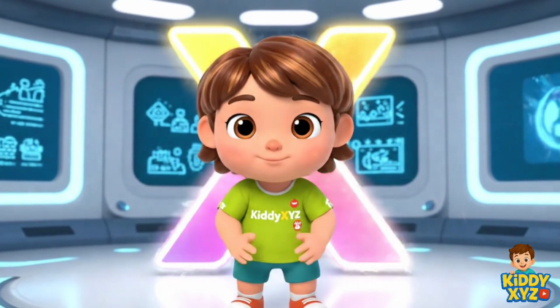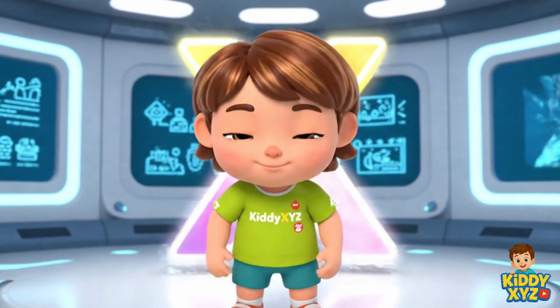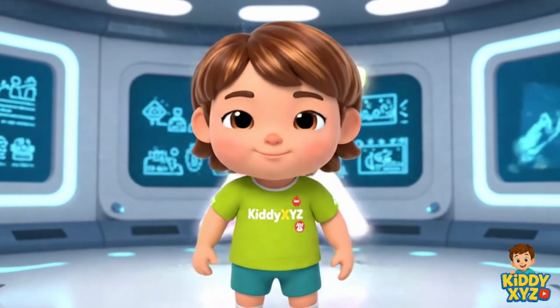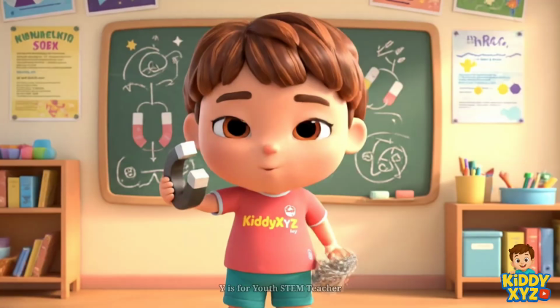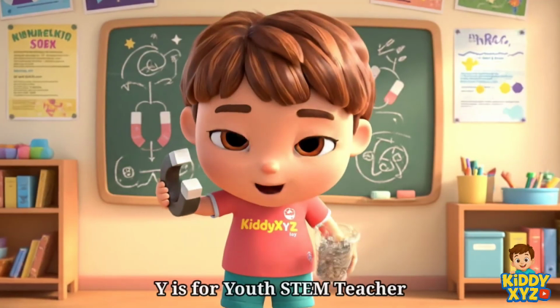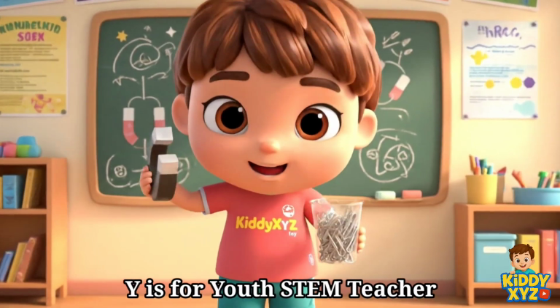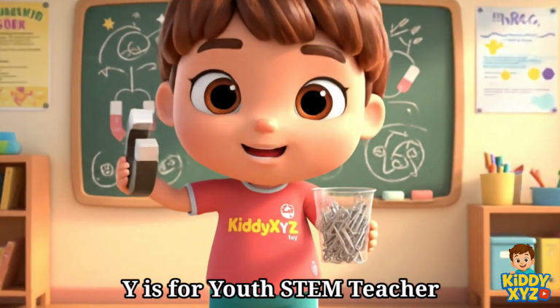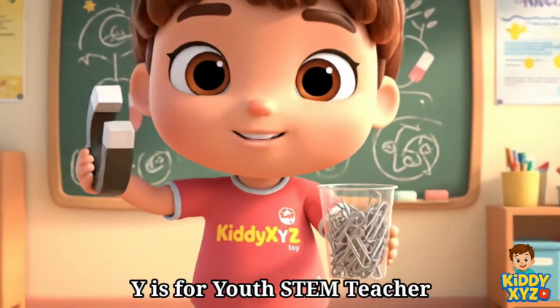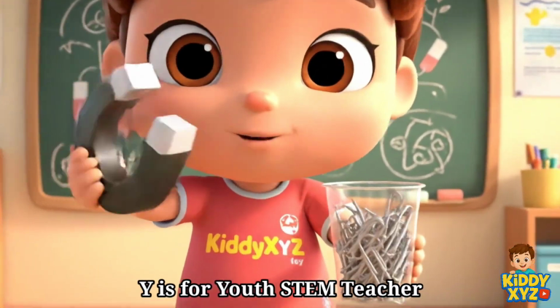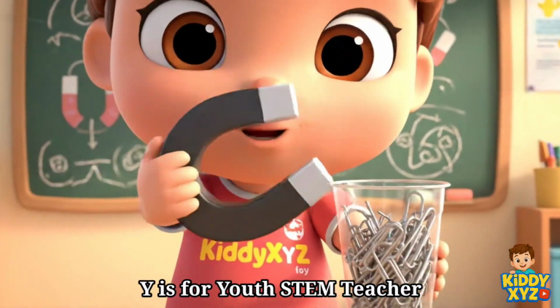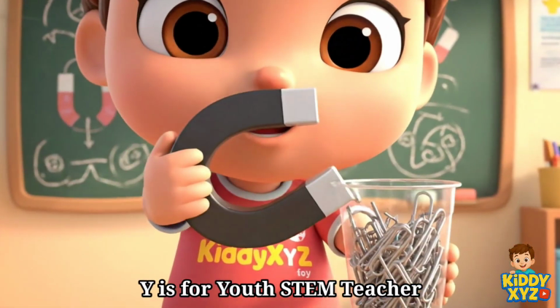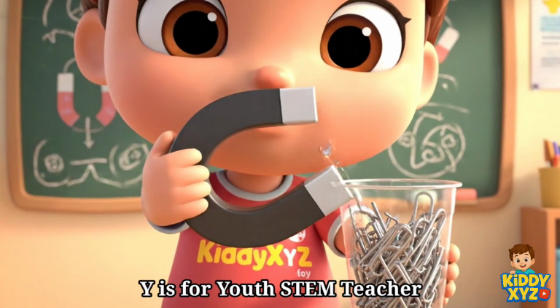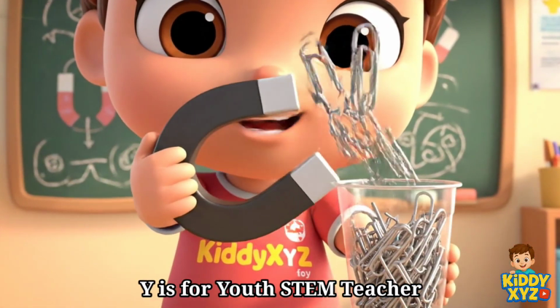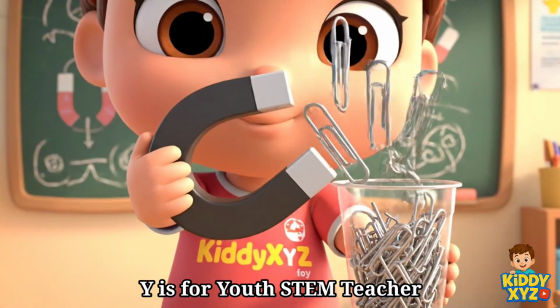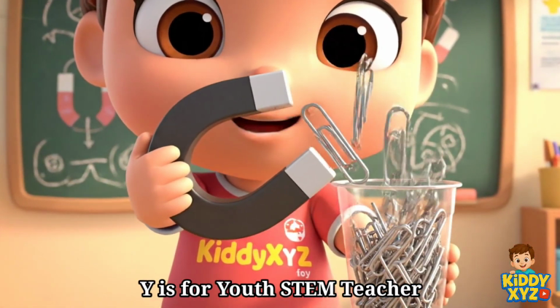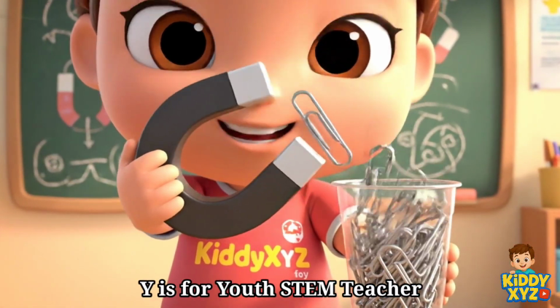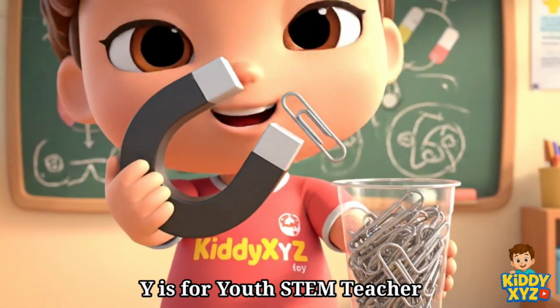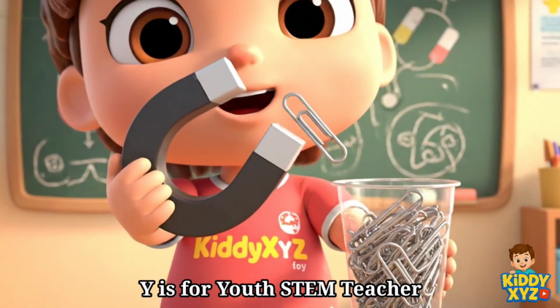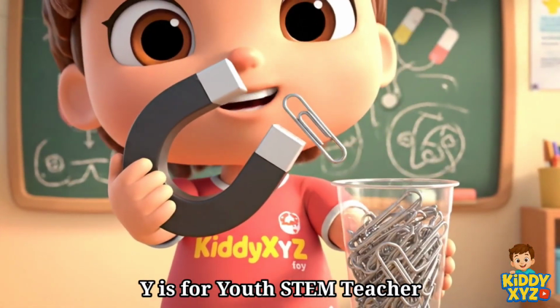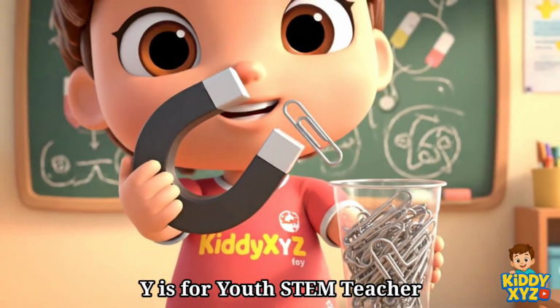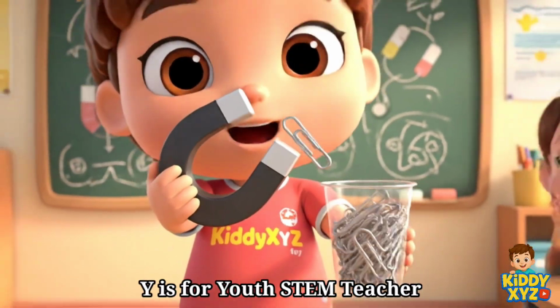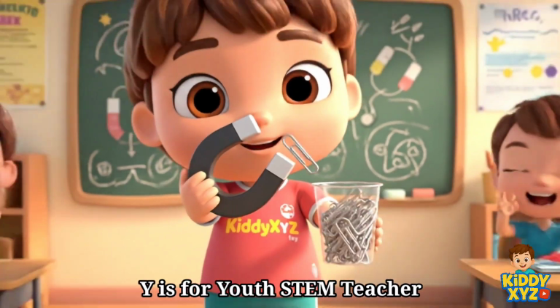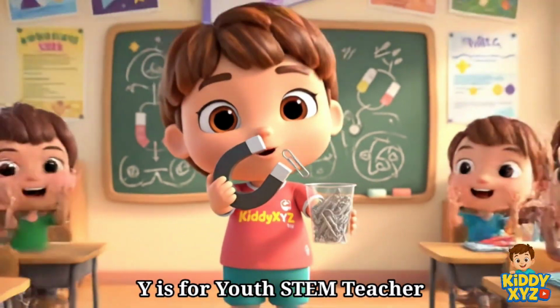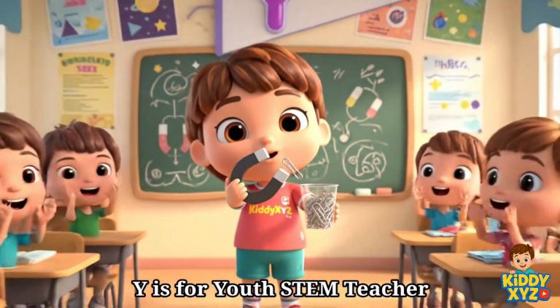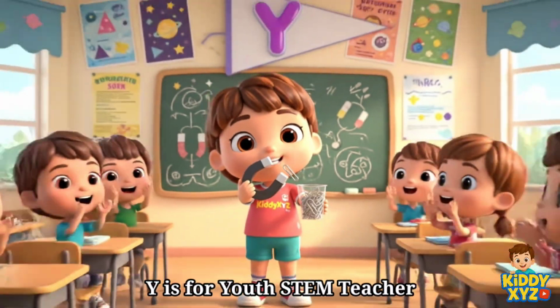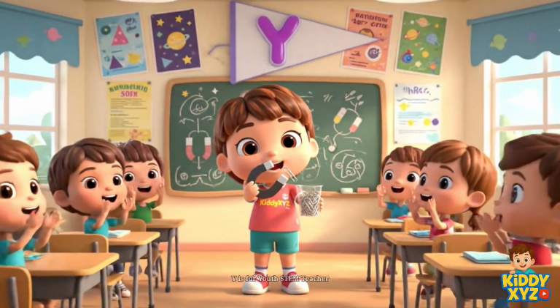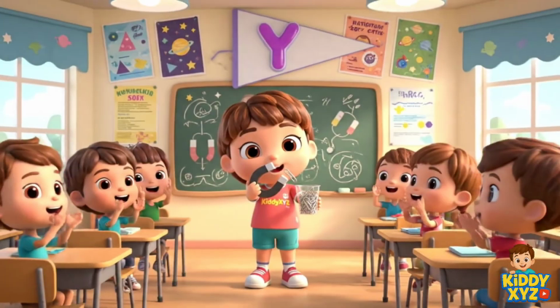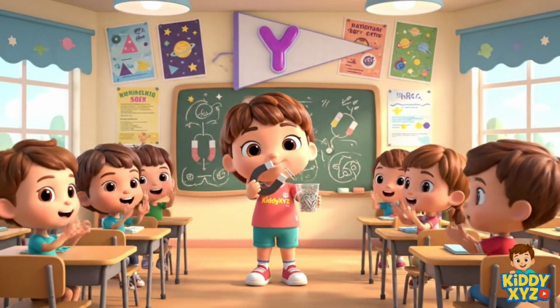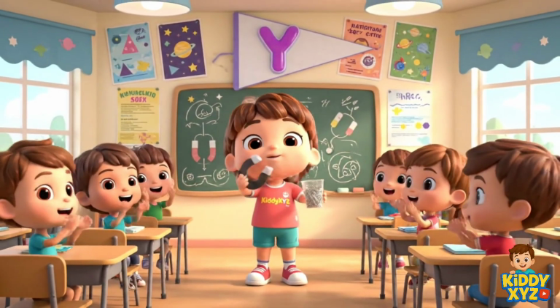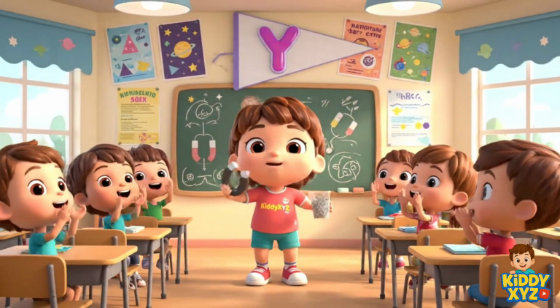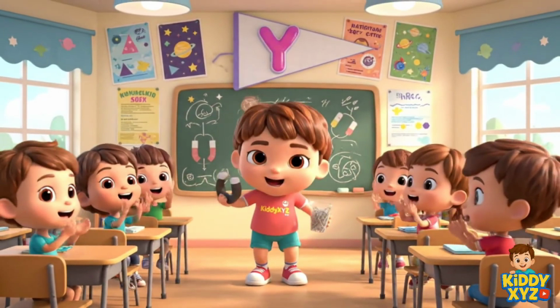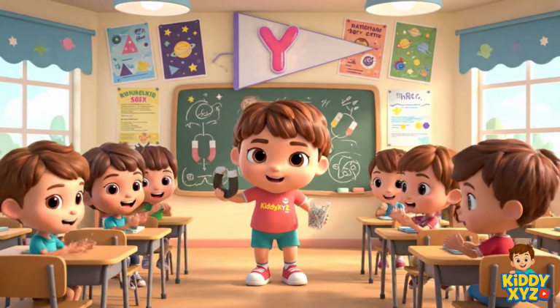Y is for Youth STEM Teacher. Sharing cool science with friends.